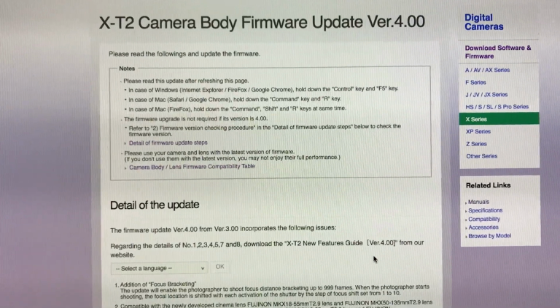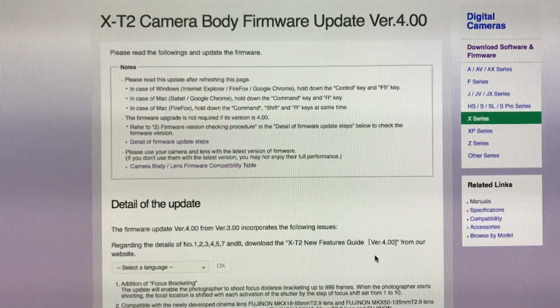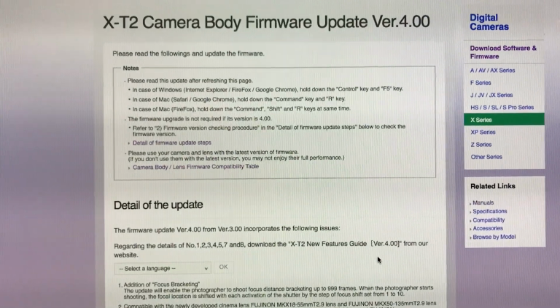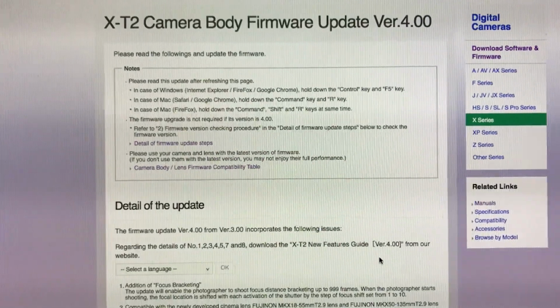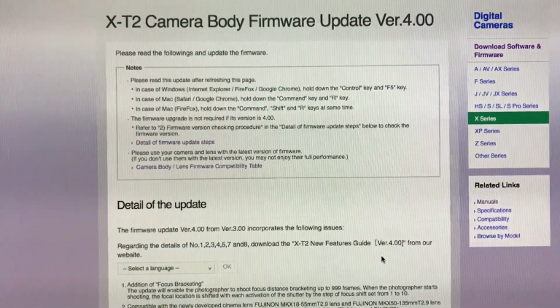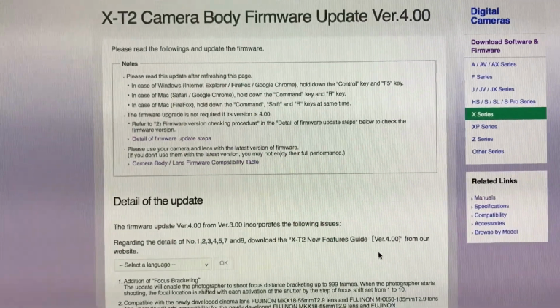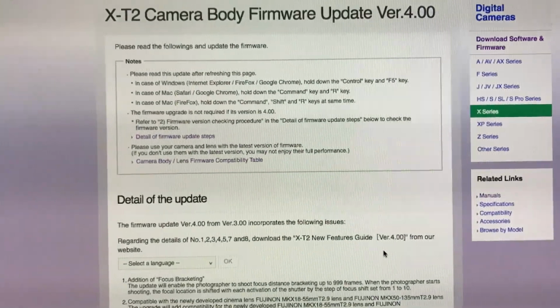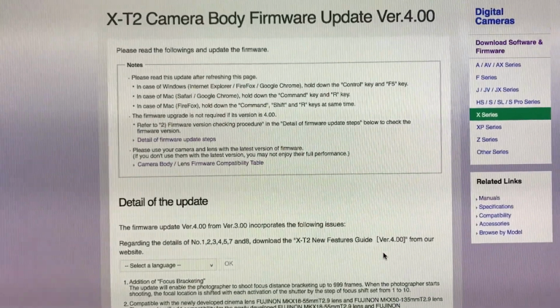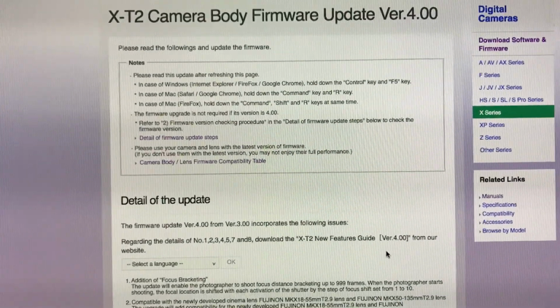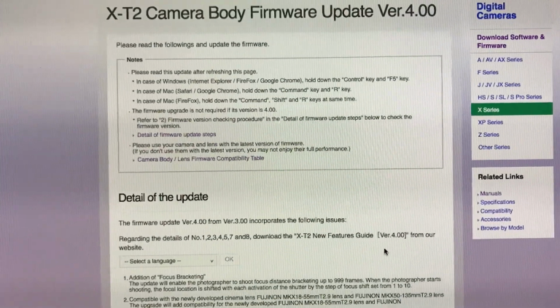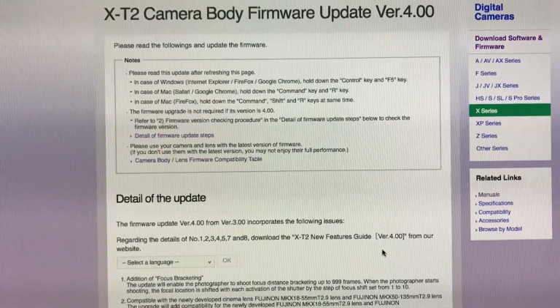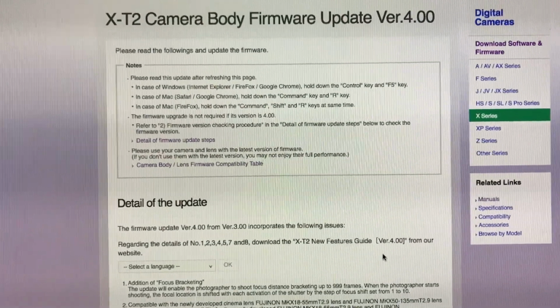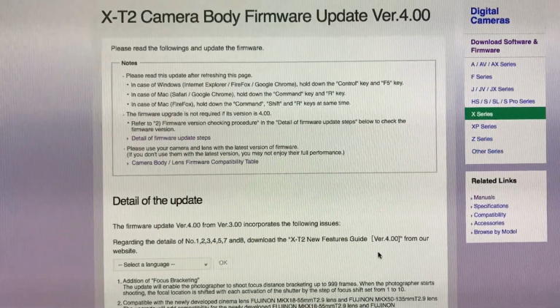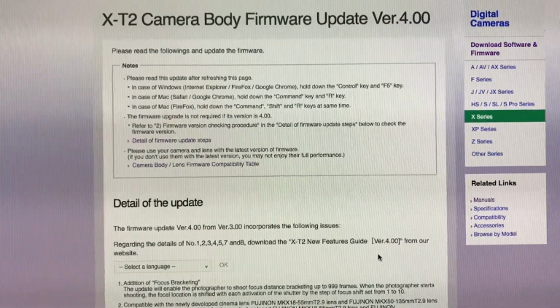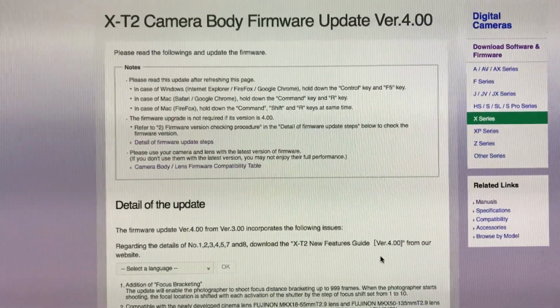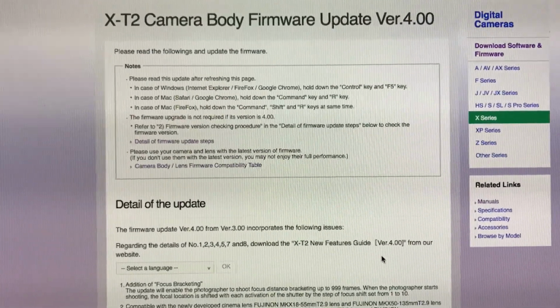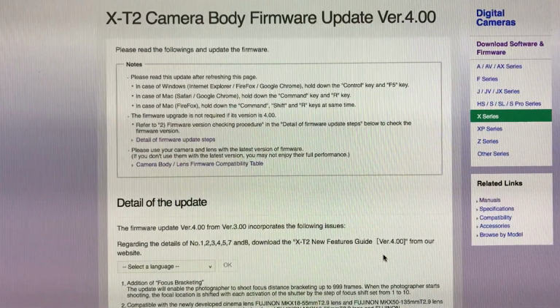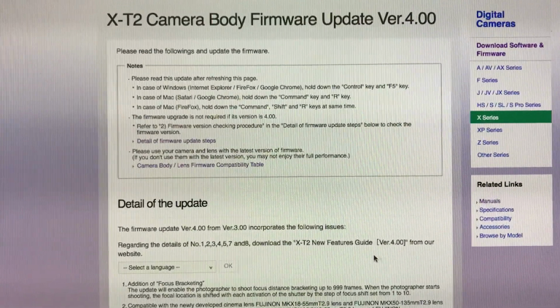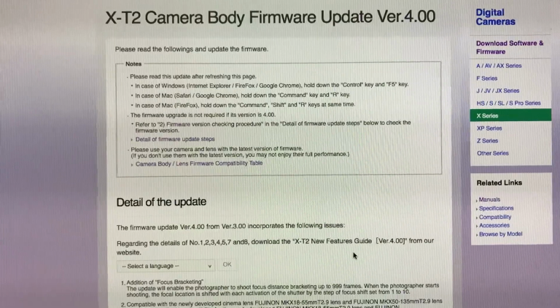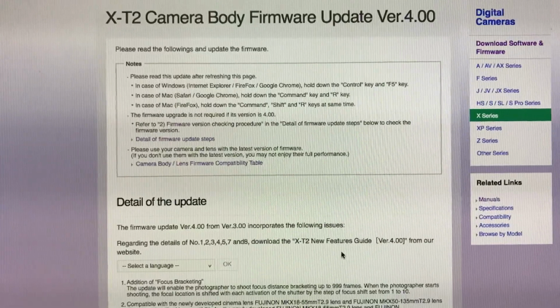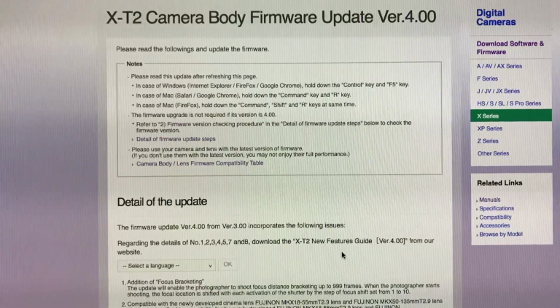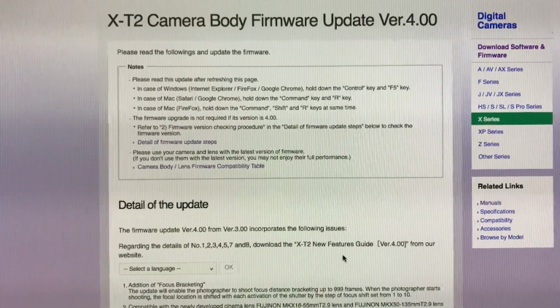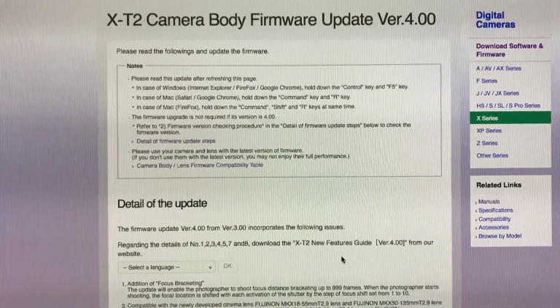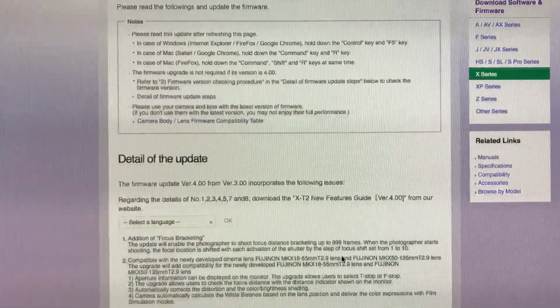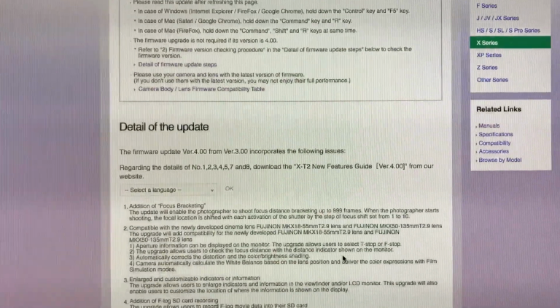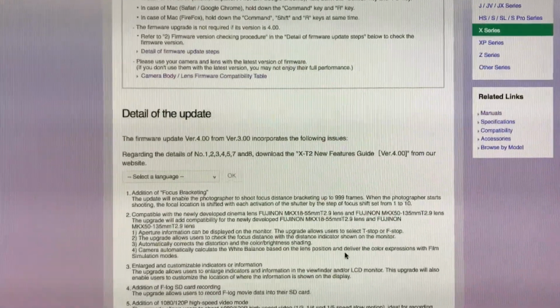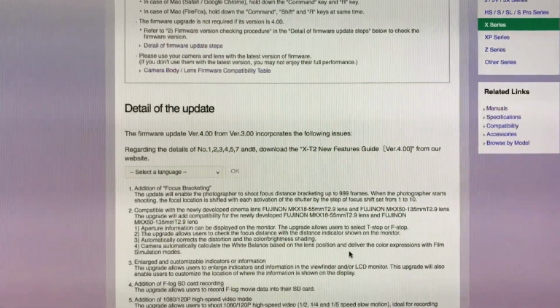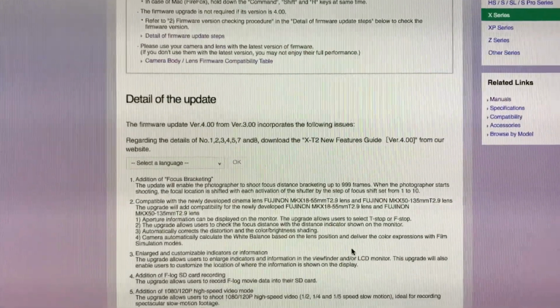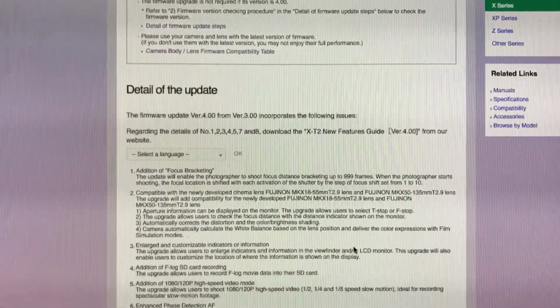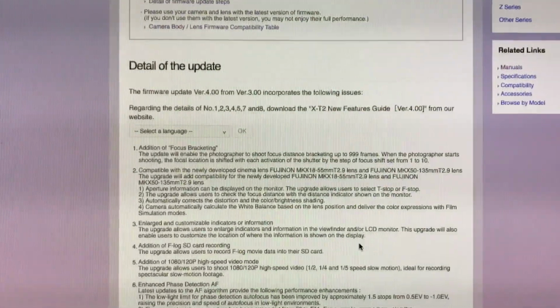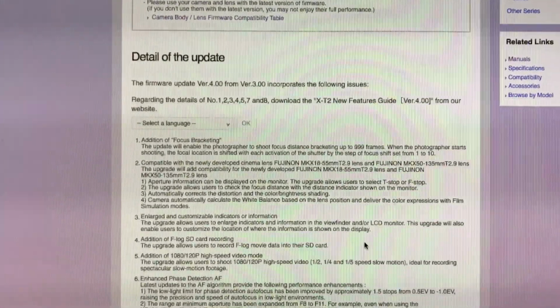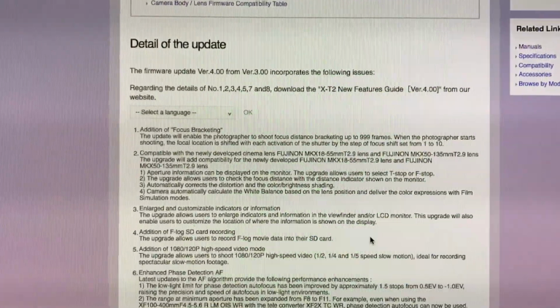Look! Link below! A new firmware for the X-T2 with a lot of new features.